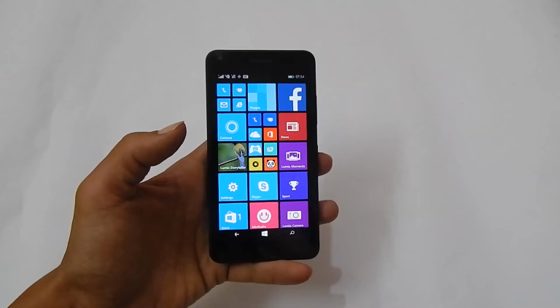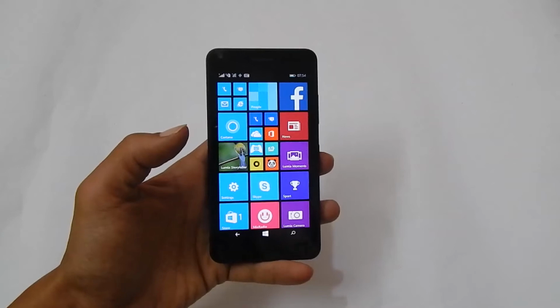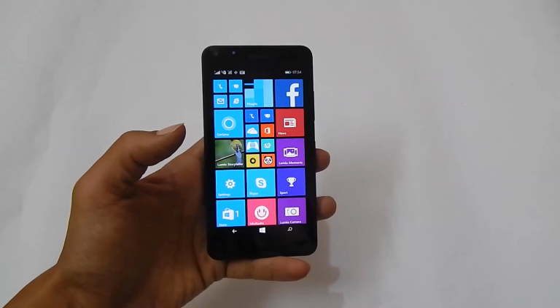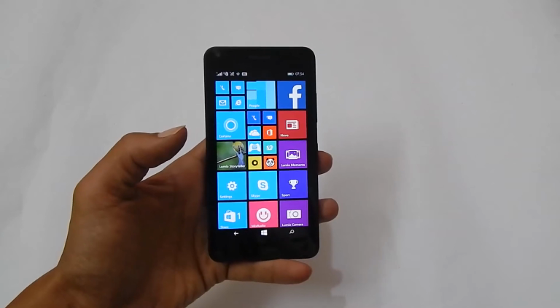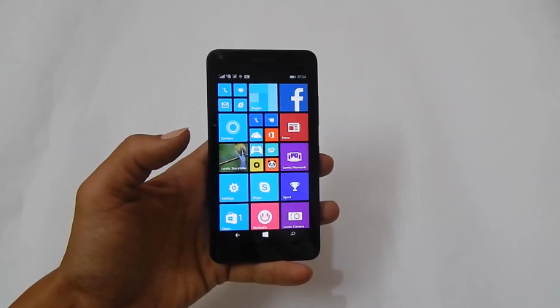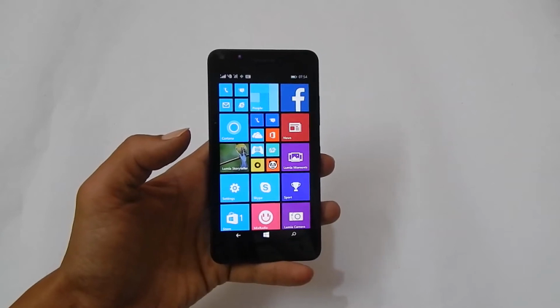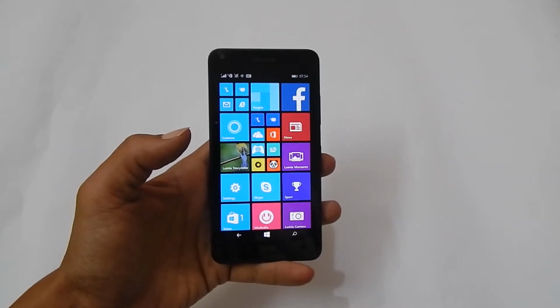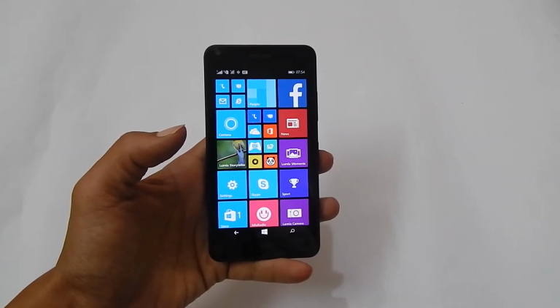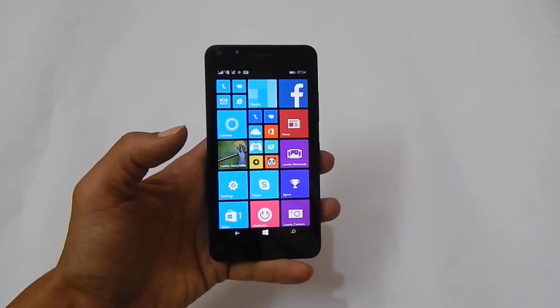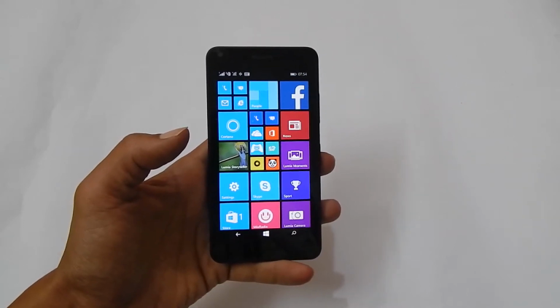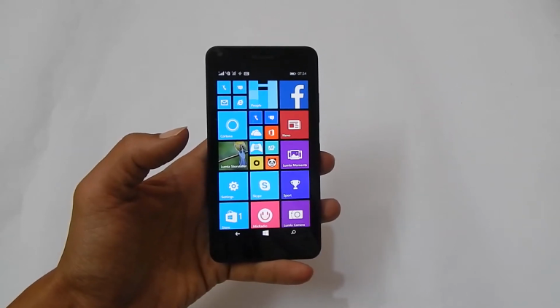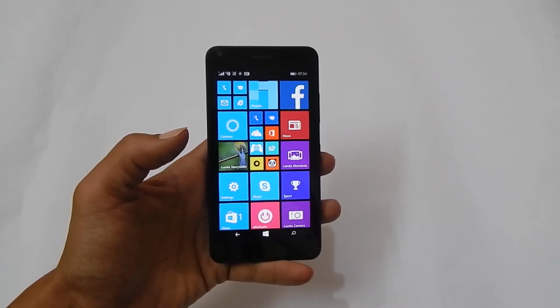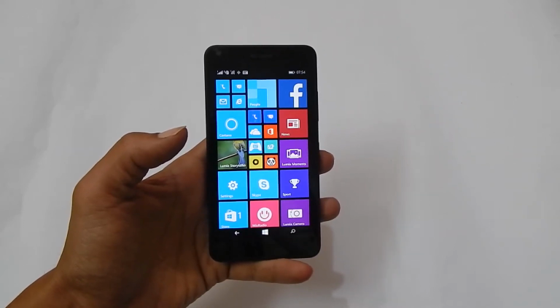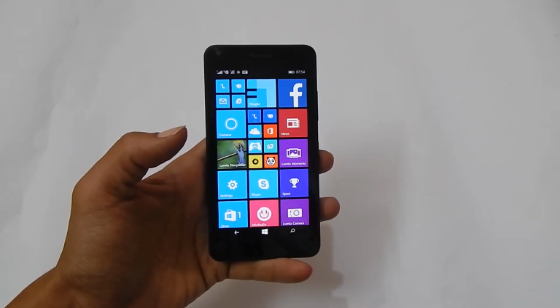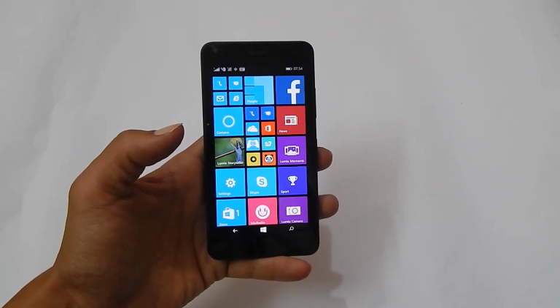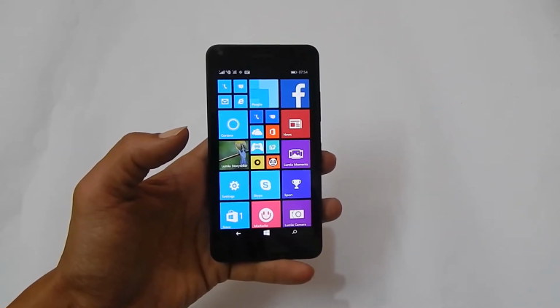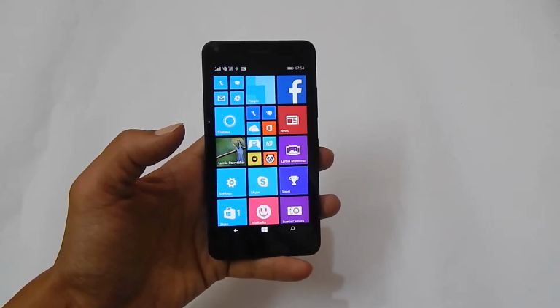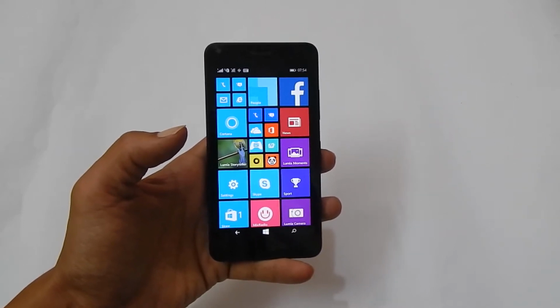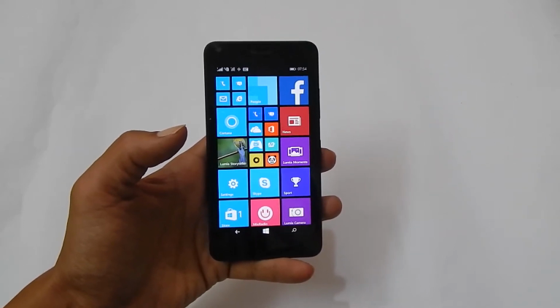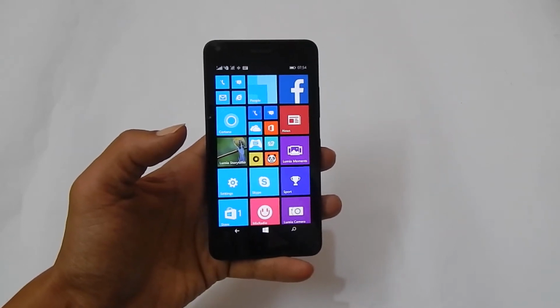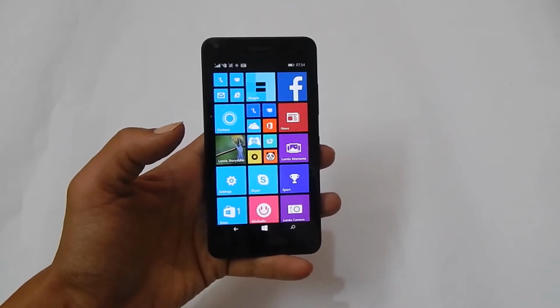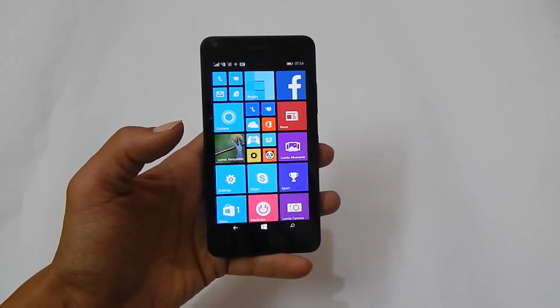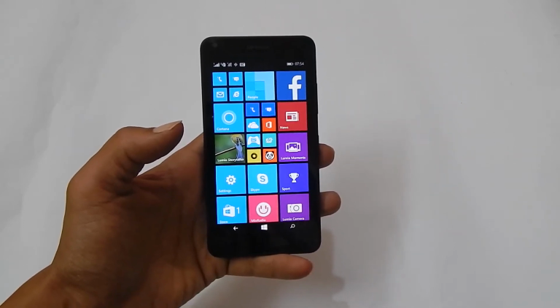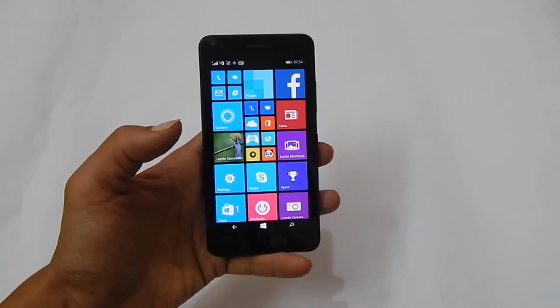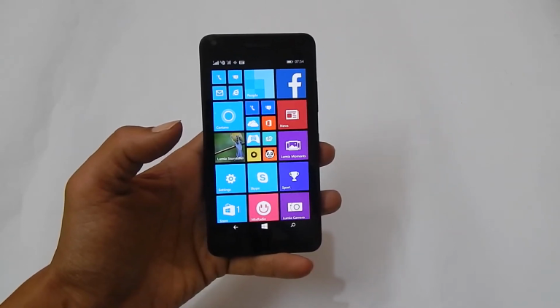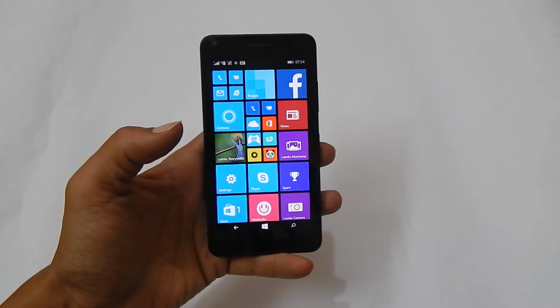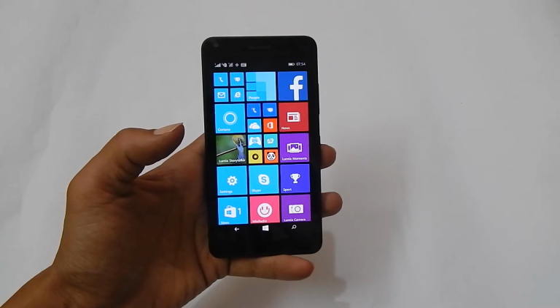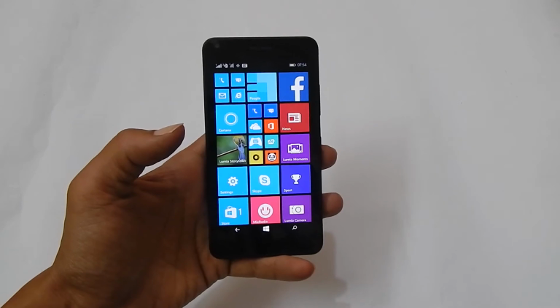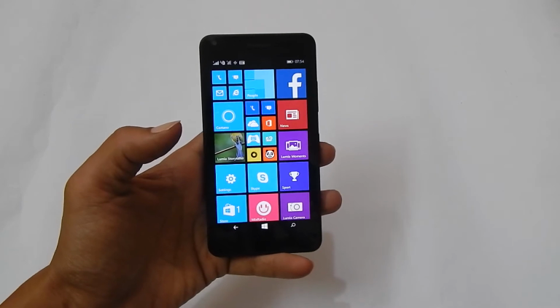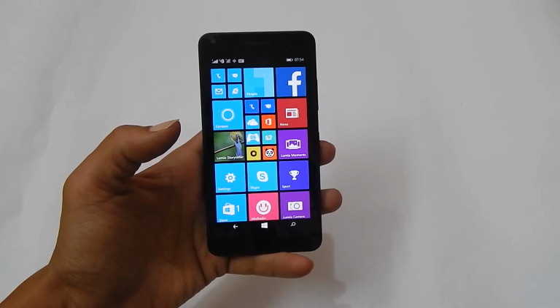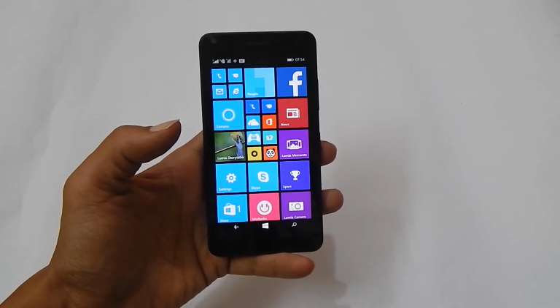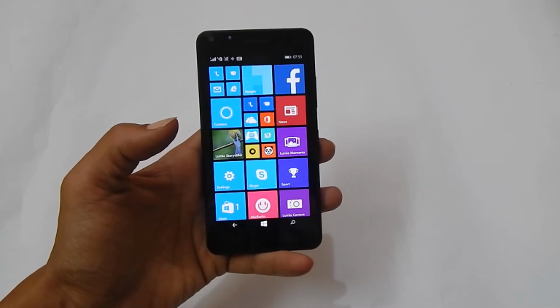Hi friends, I am Anirut from tech2touch.com. In this video, I will show you how to take a screenshot on Lumia 640.